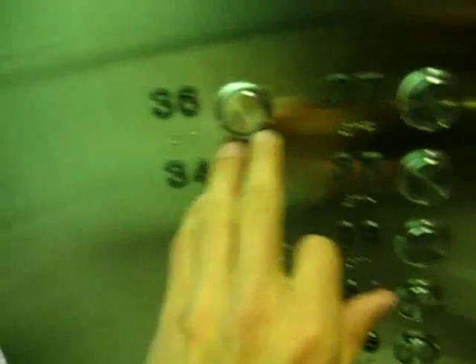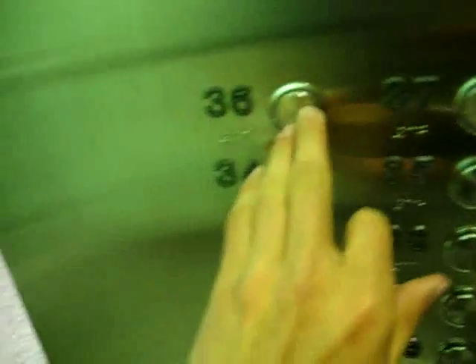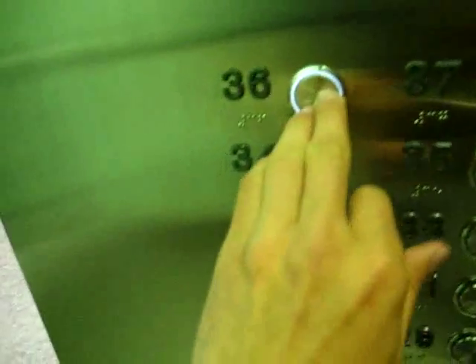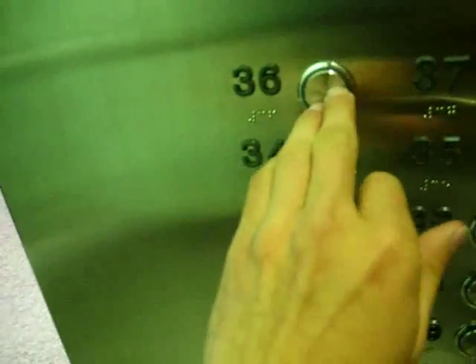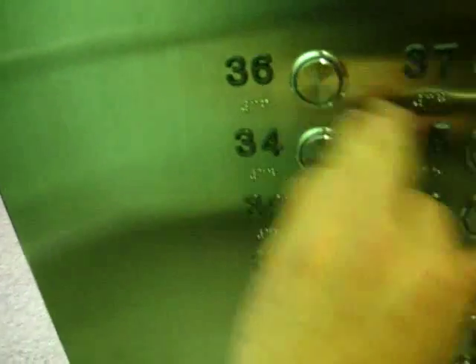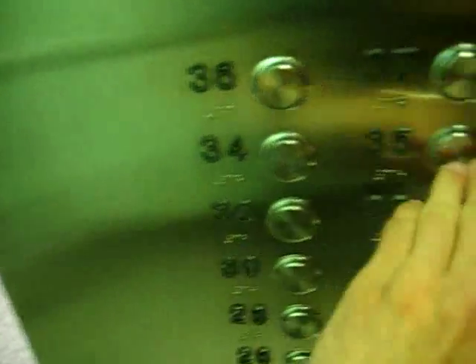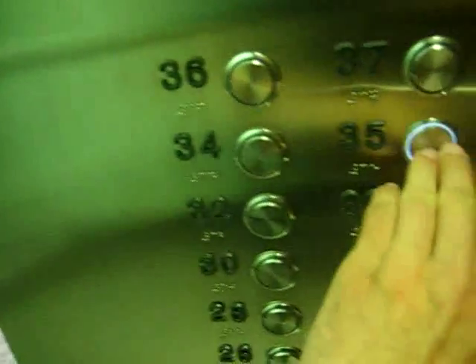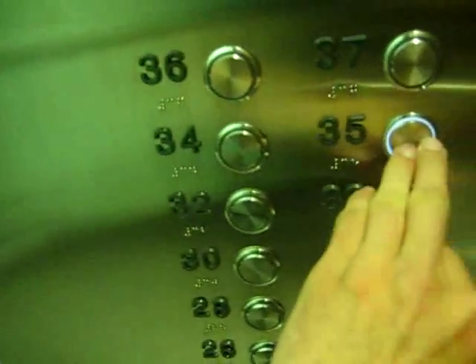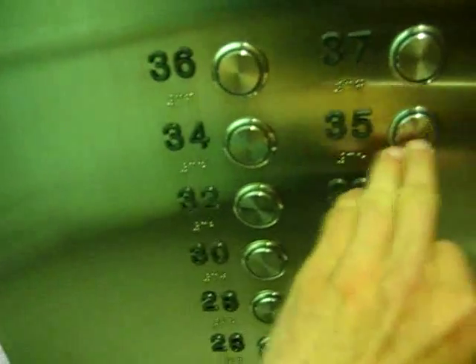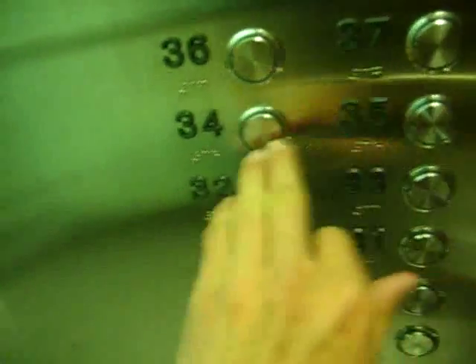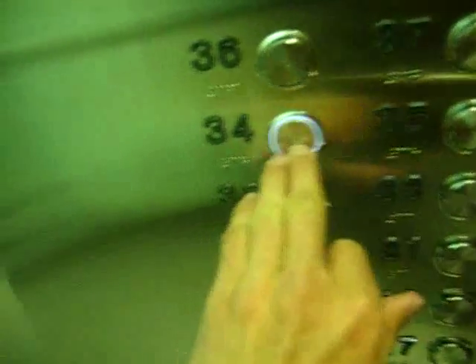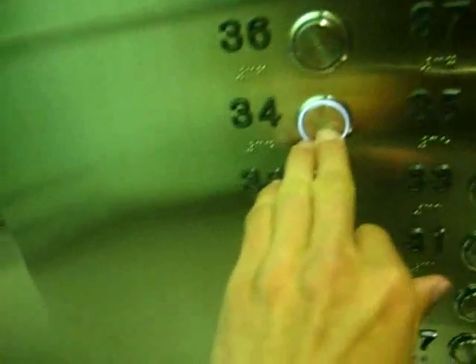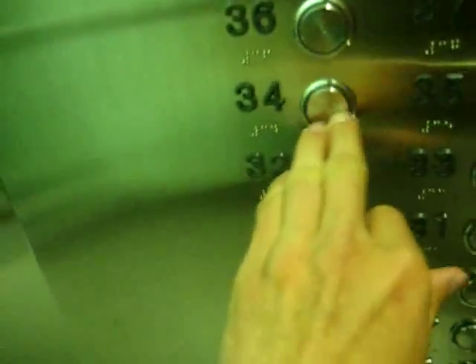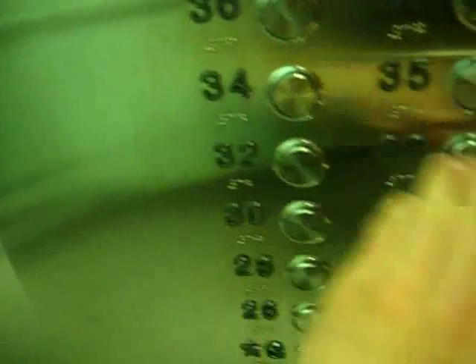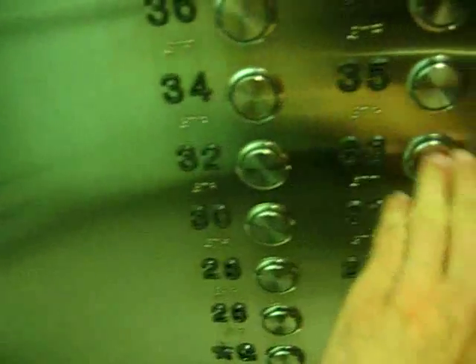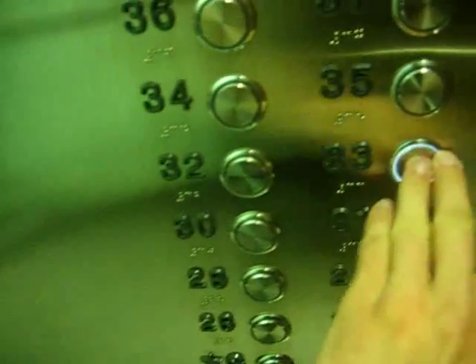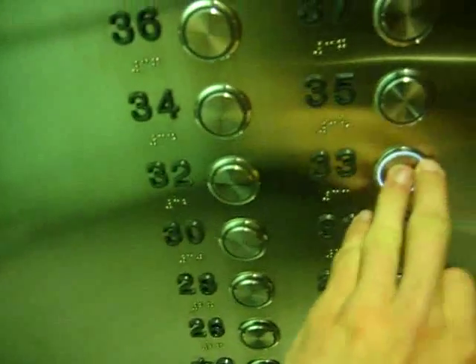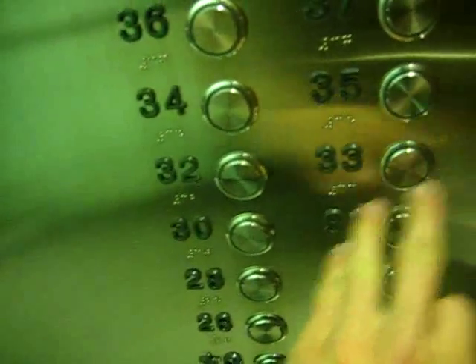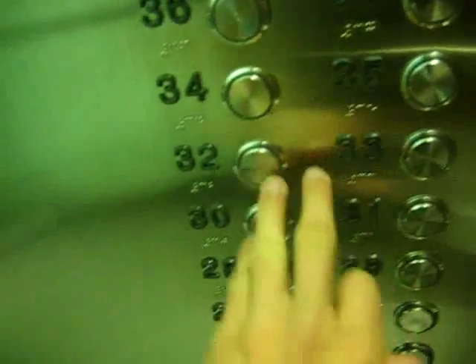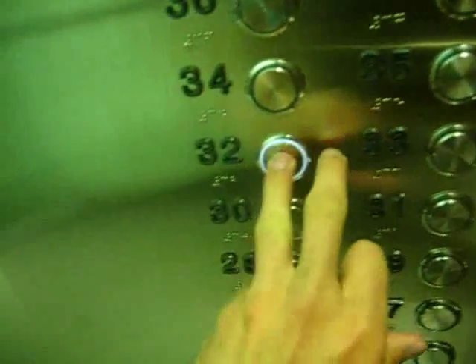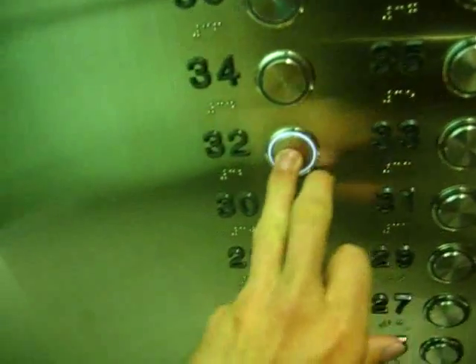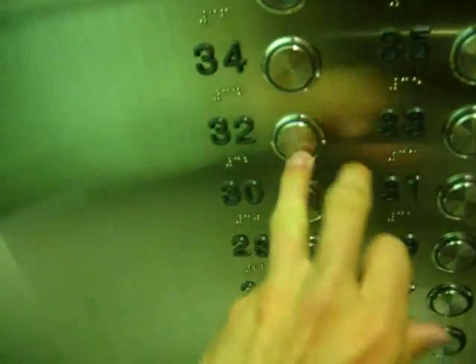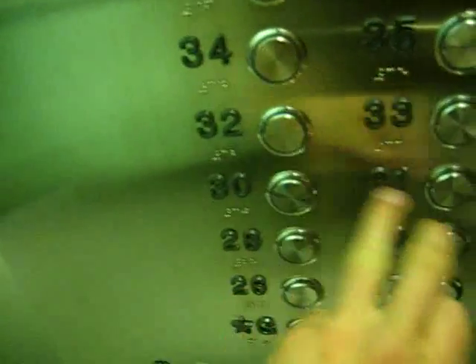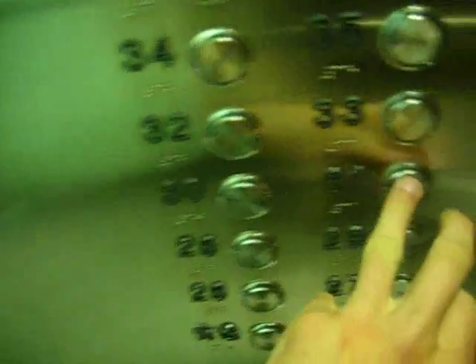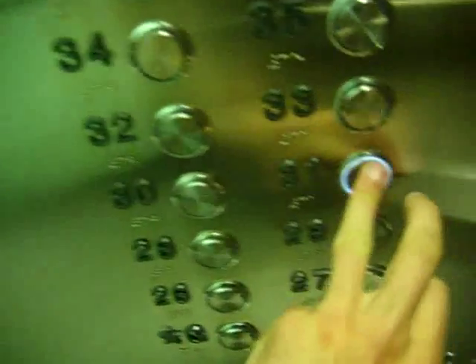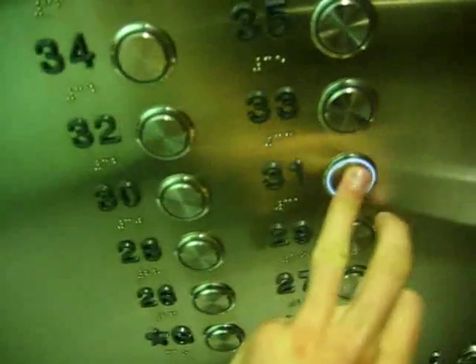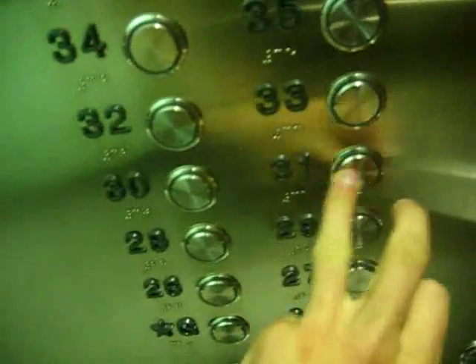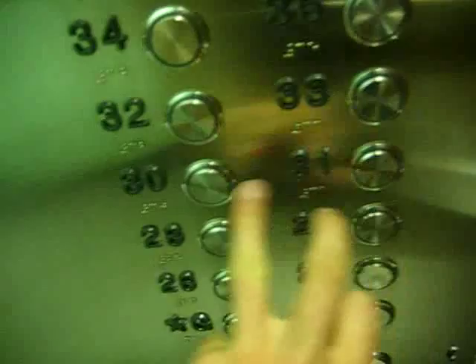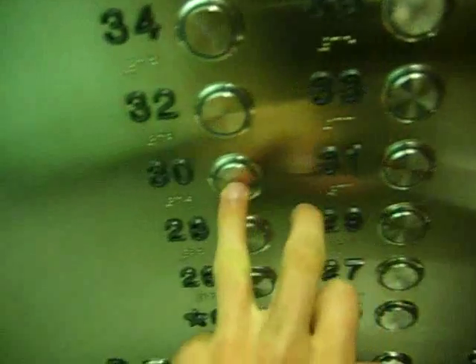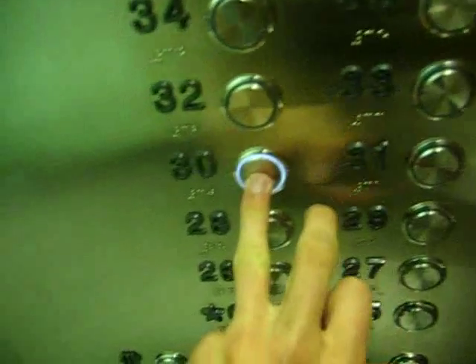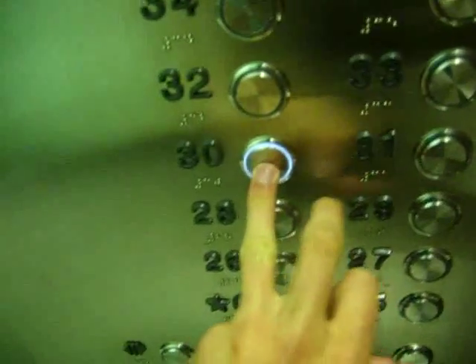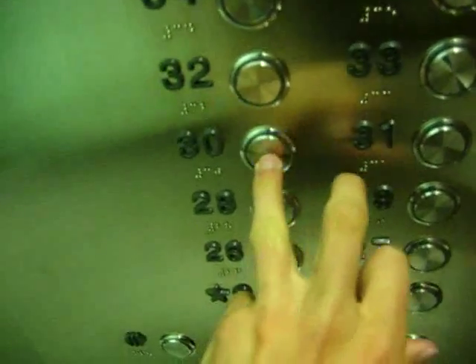36, 35, 34, 32, 31, 30 — counting down the floors.